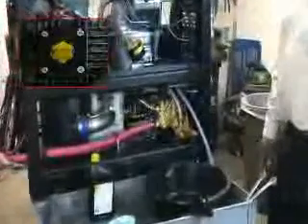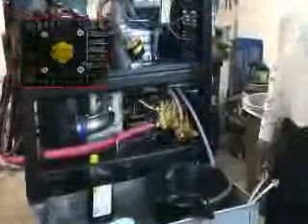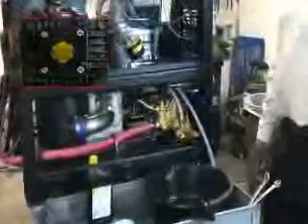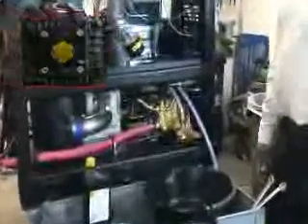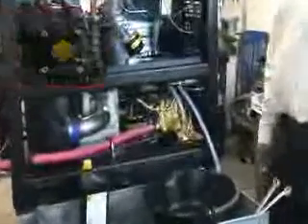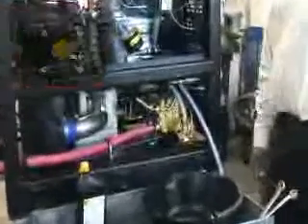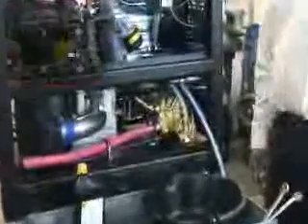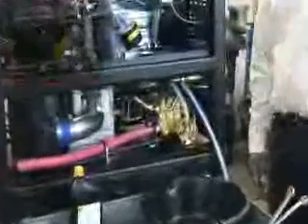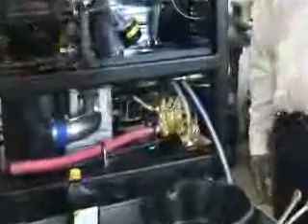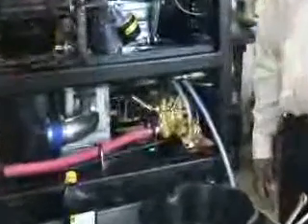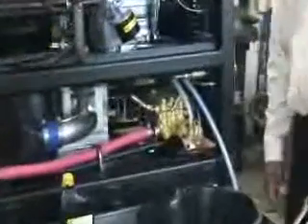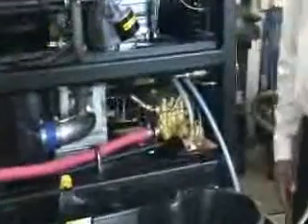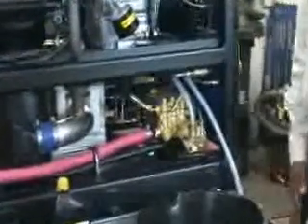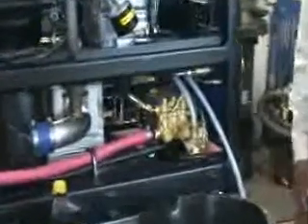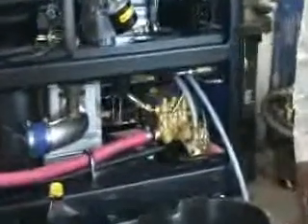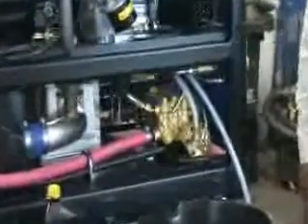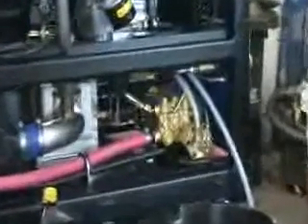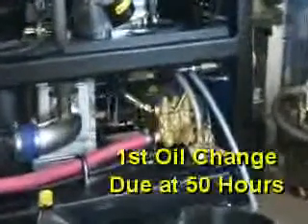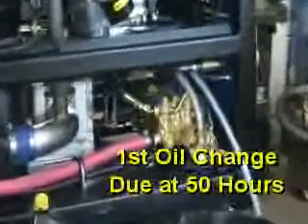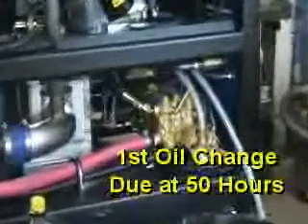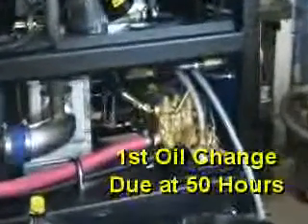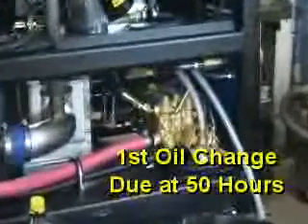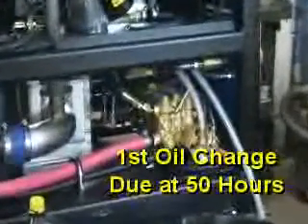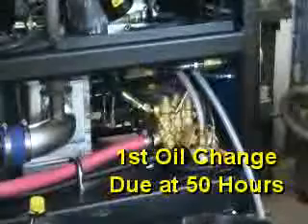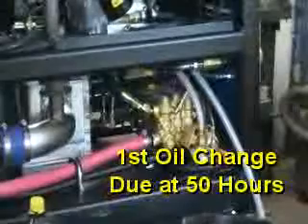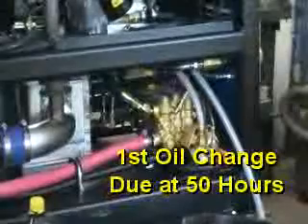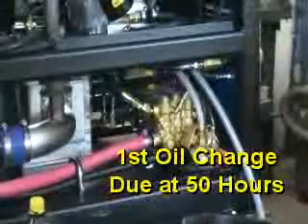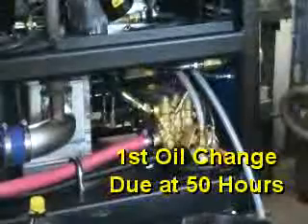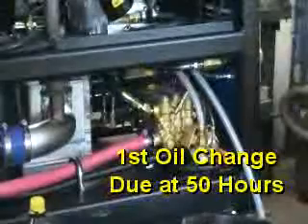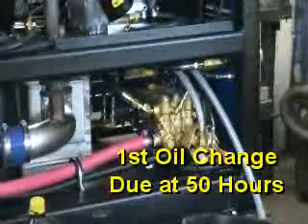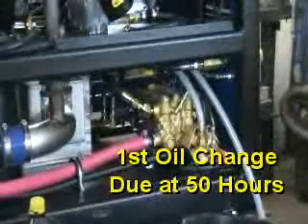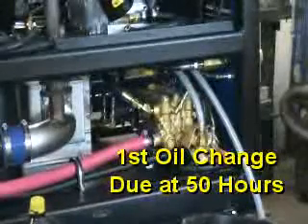Oil changes should be performed with the first one at 50 hours and then every 500 hours thereafter.